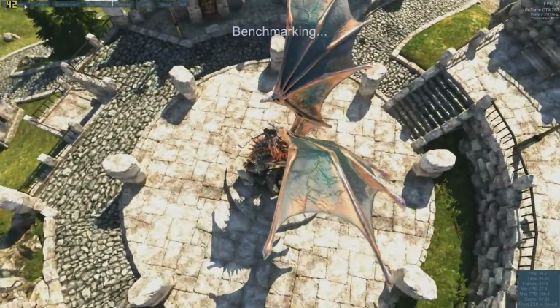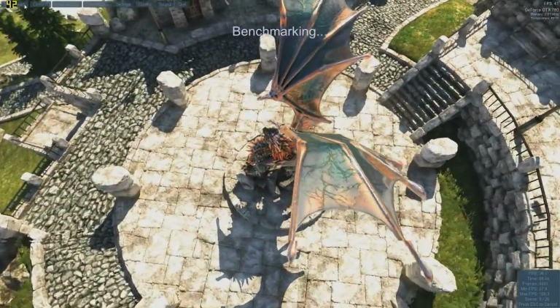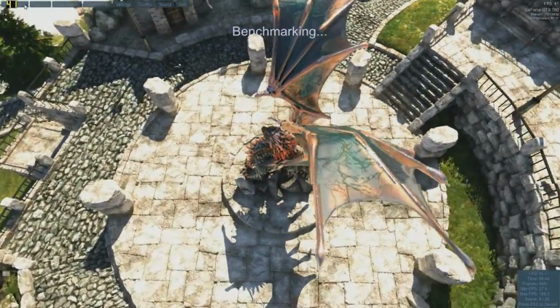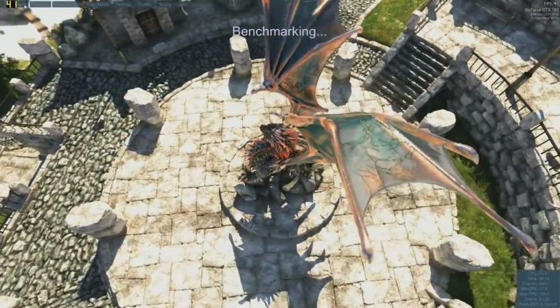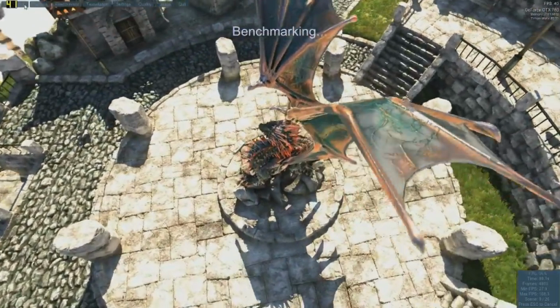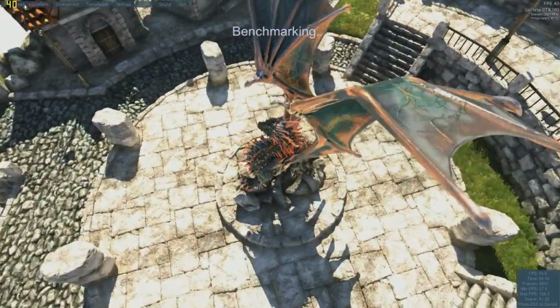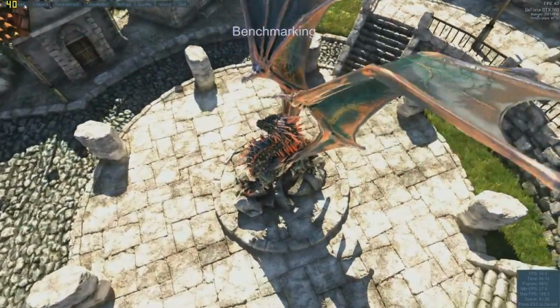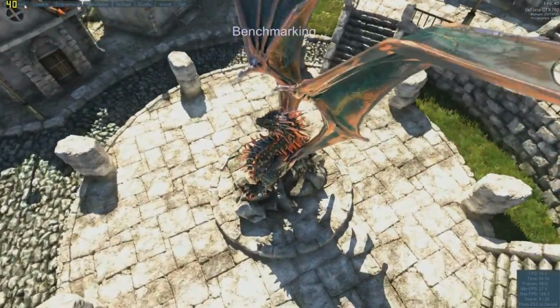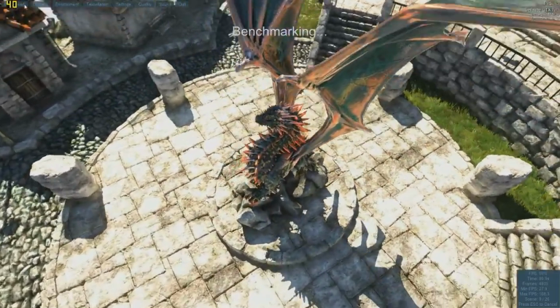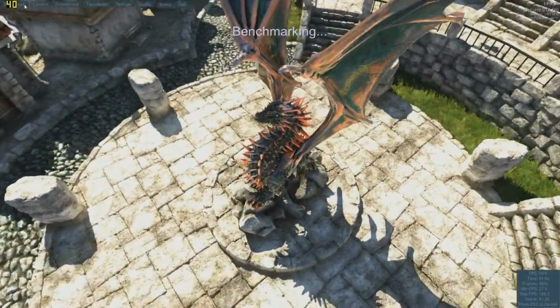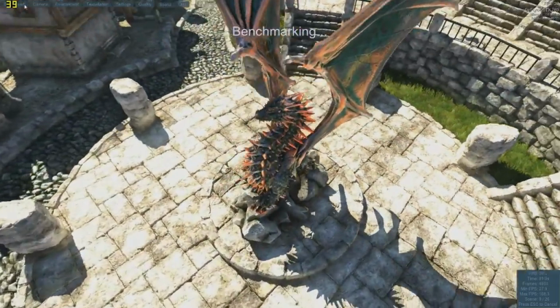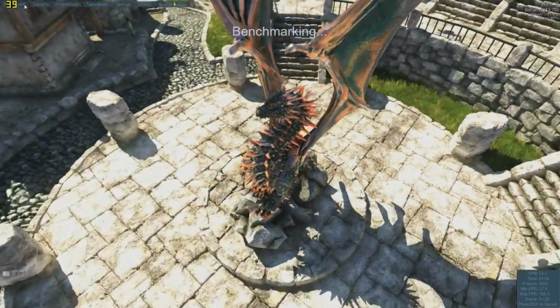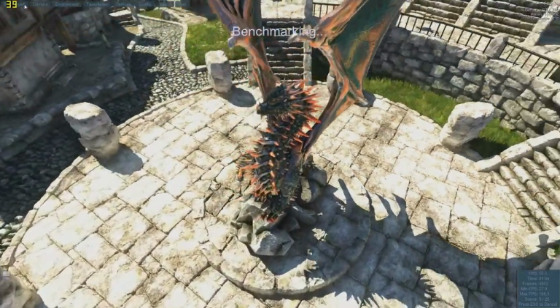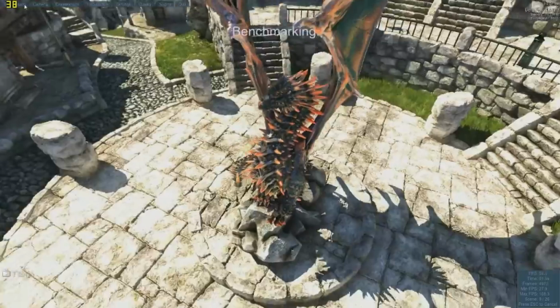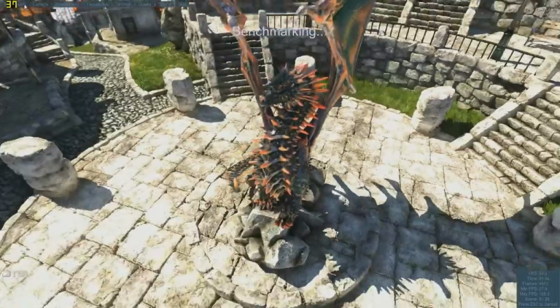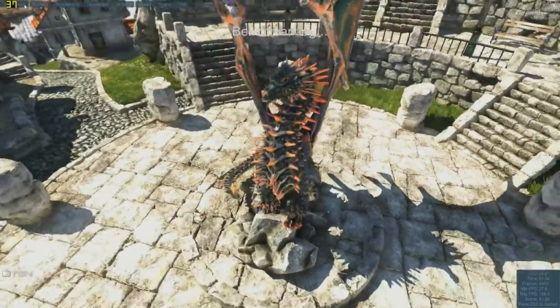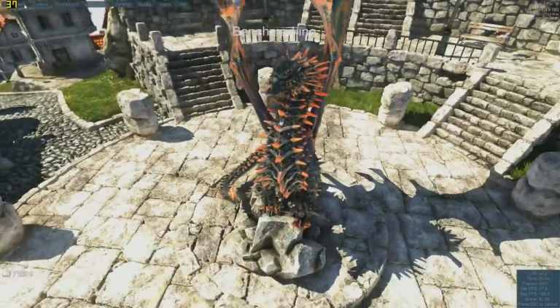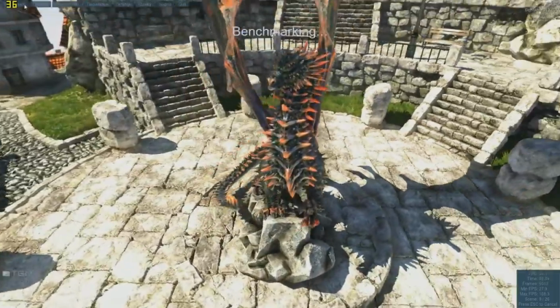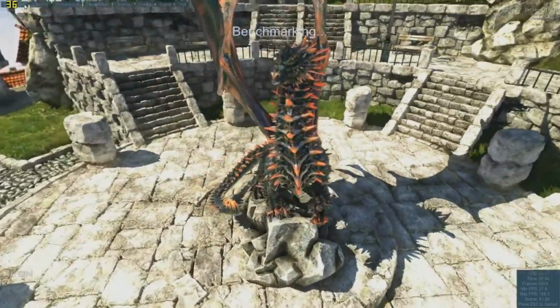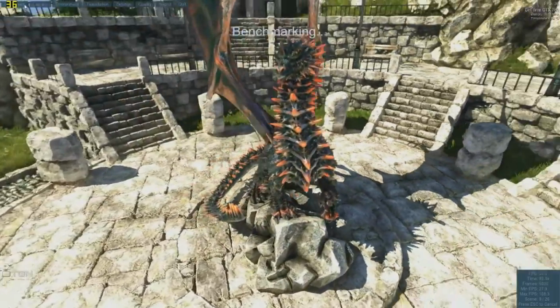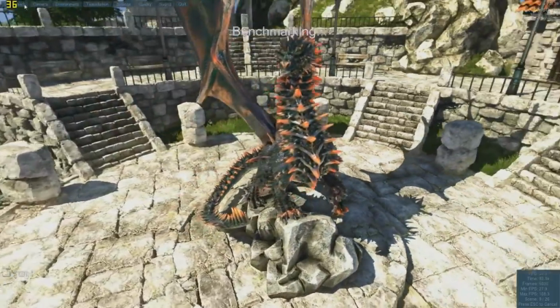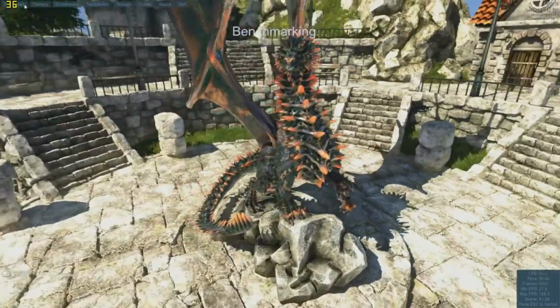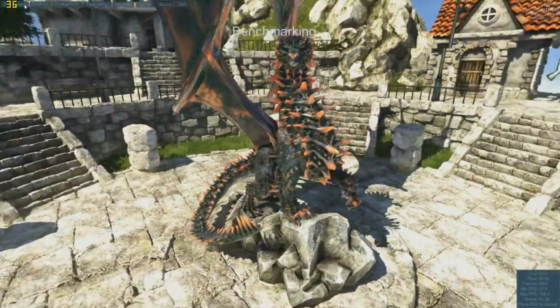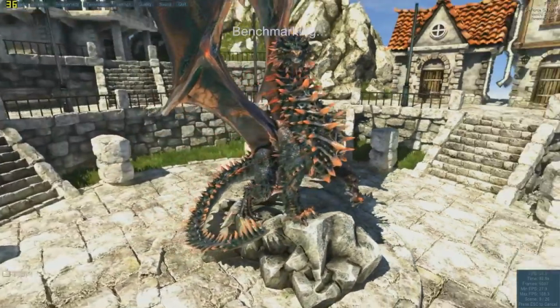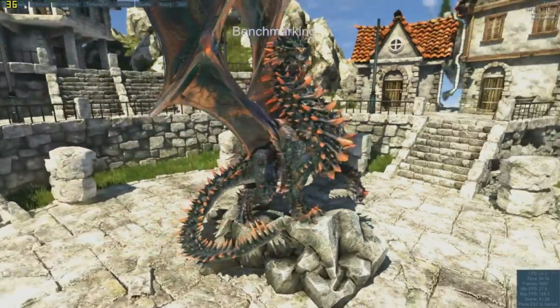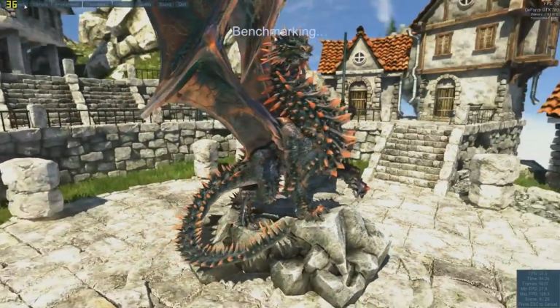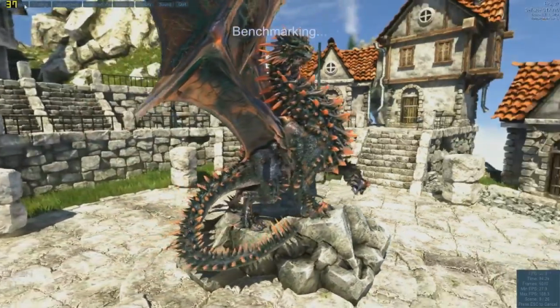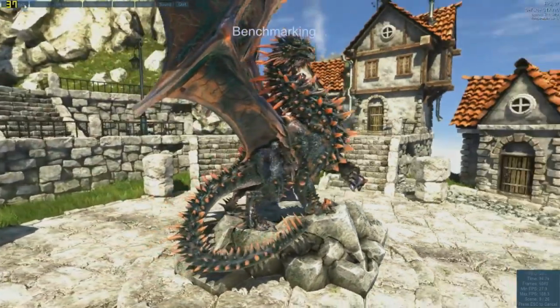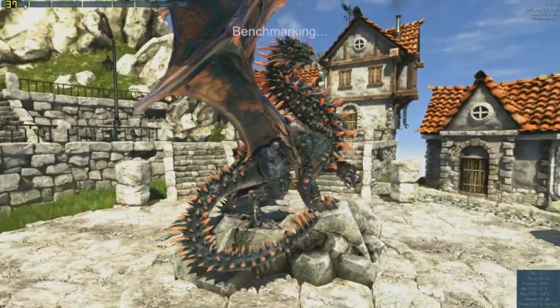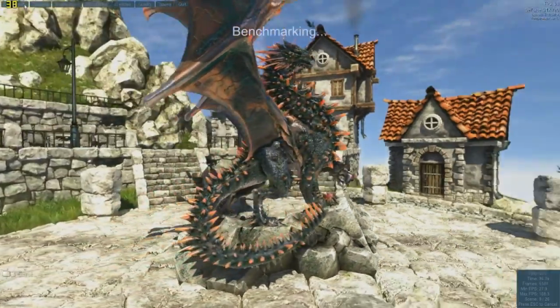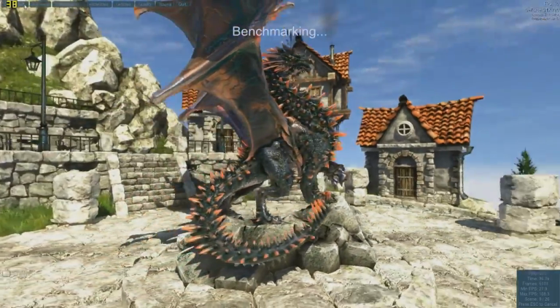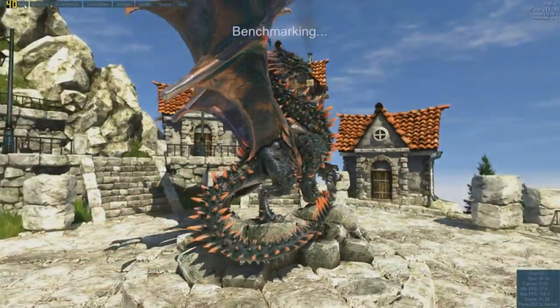As you can tell on the dragon, that's full tessellation, as you can see.